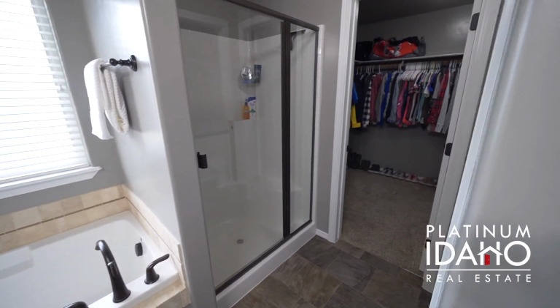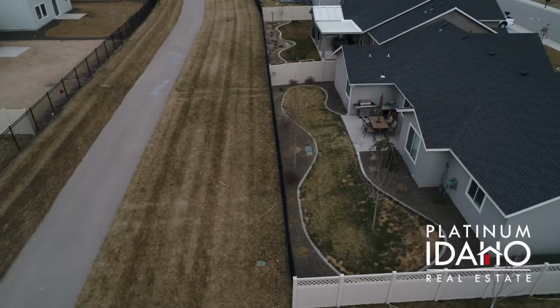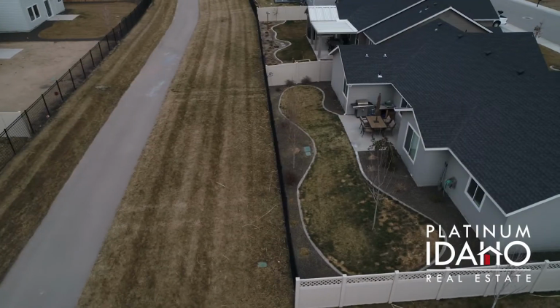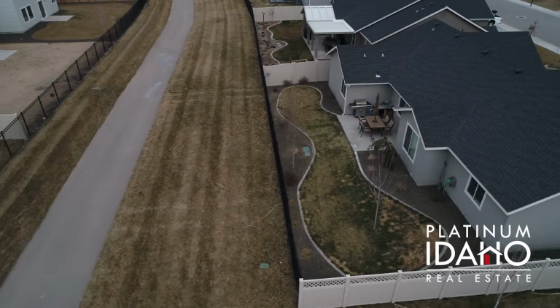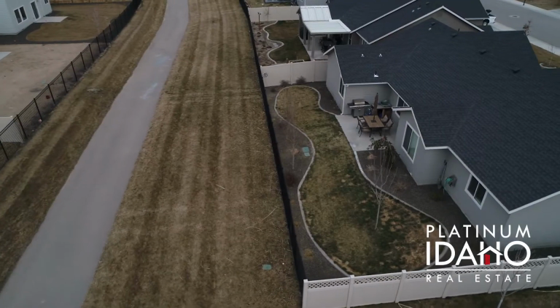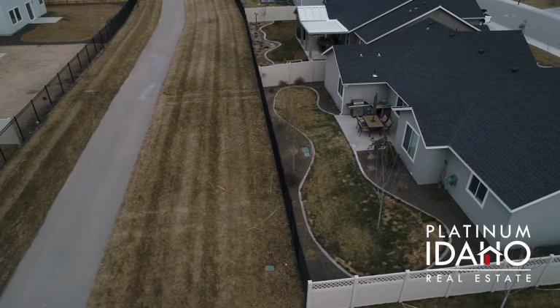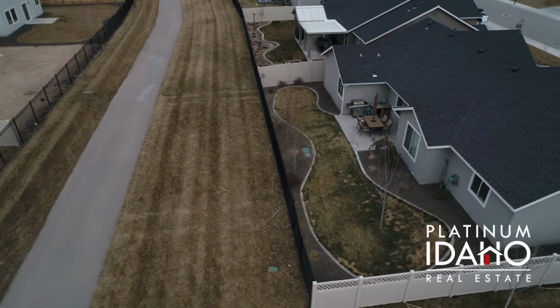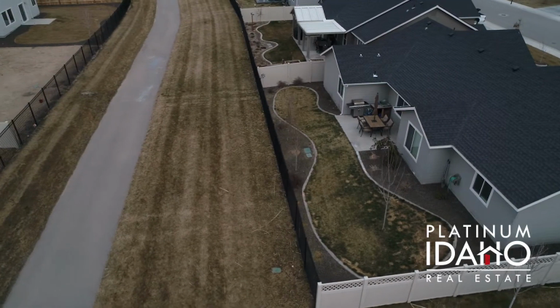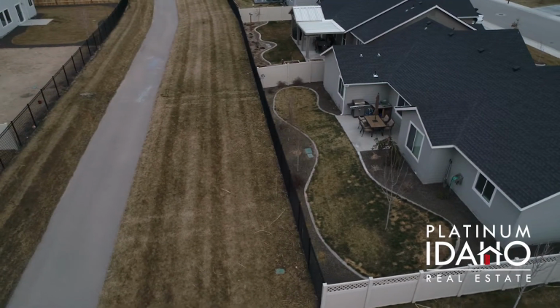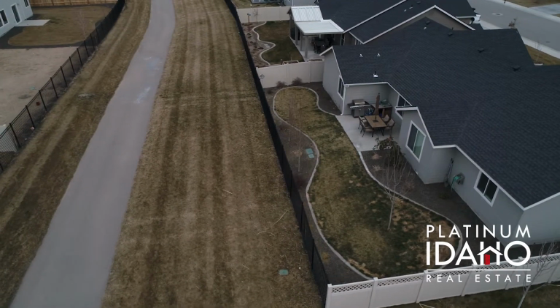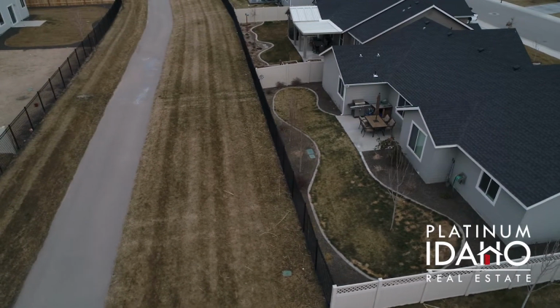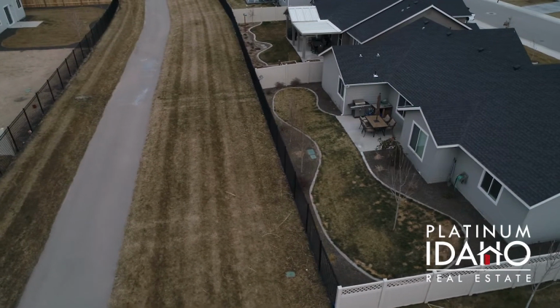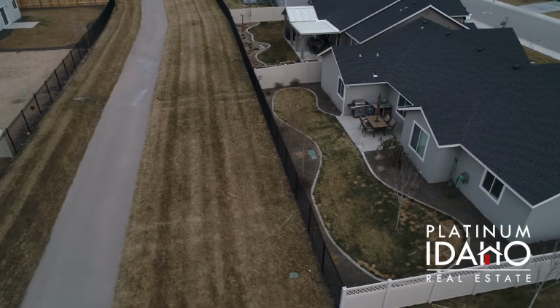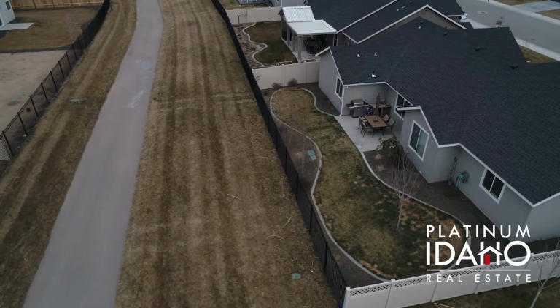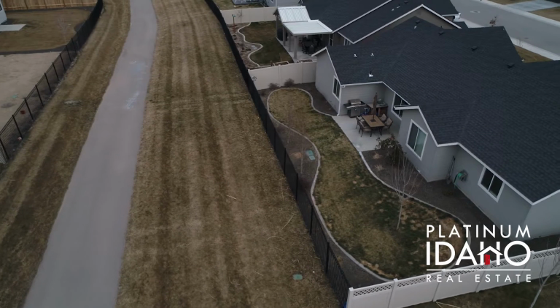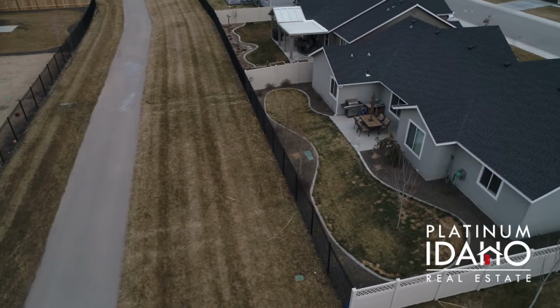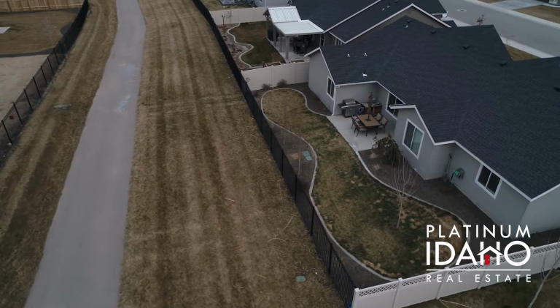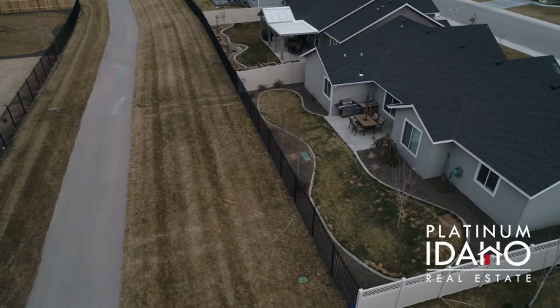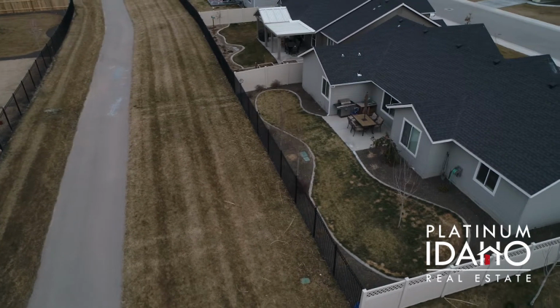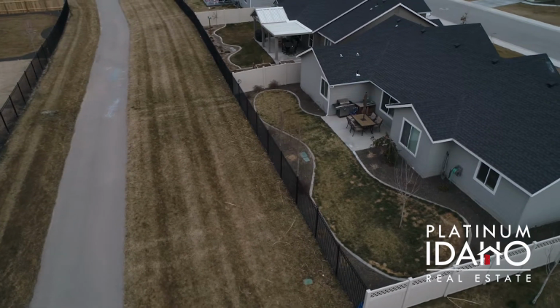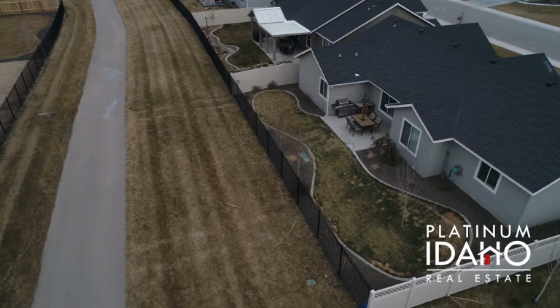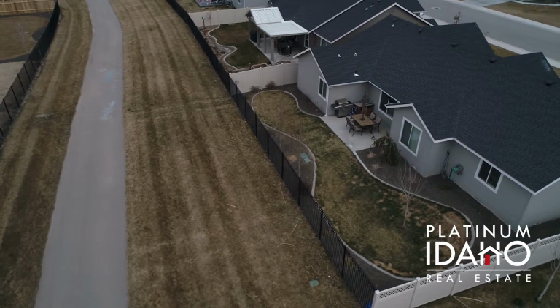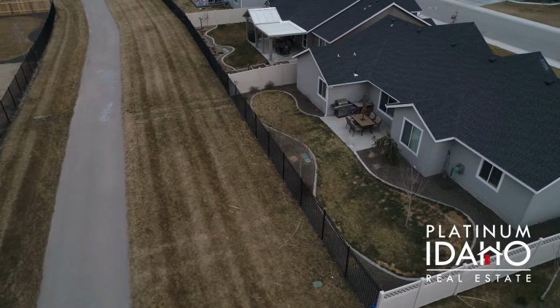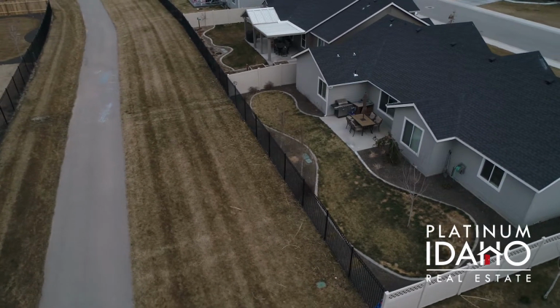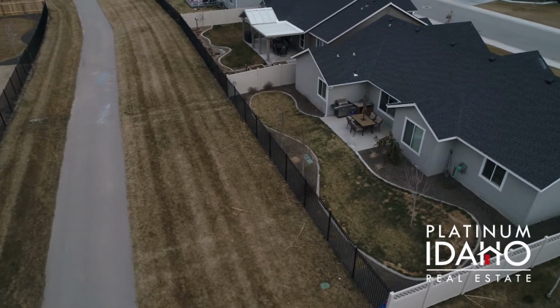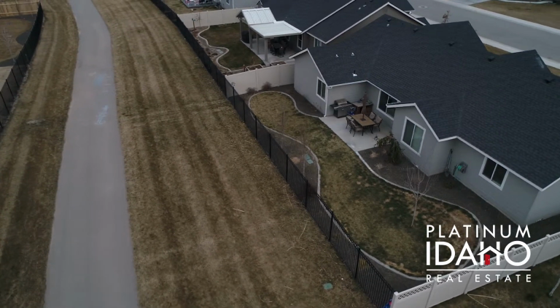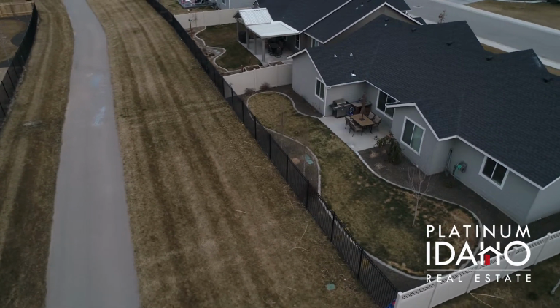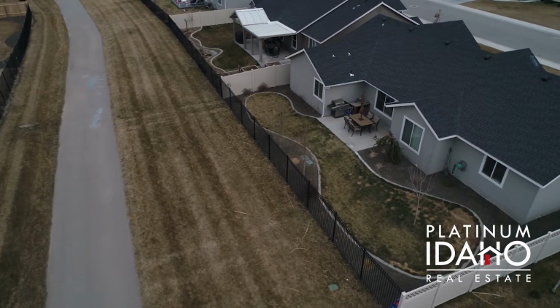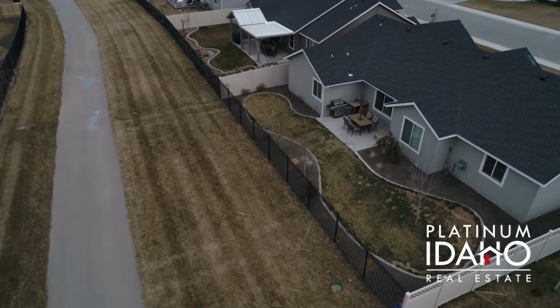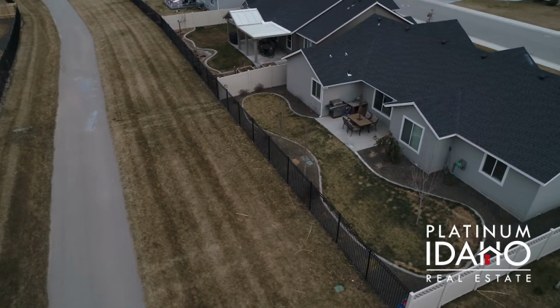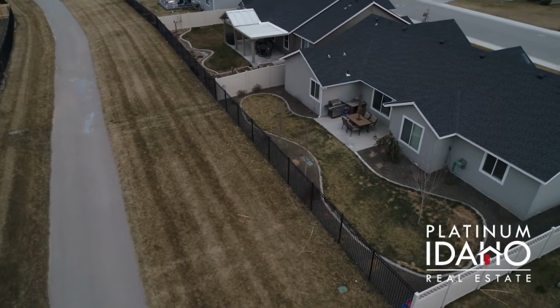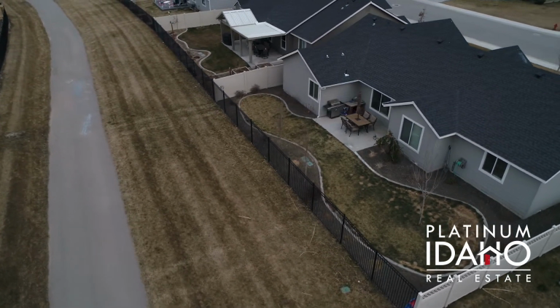The backyard is perfectly landscaped and awaits all those family and friends summer barbecues.